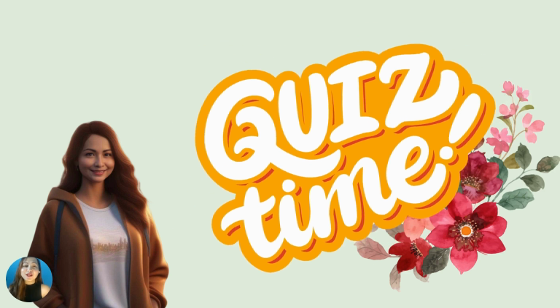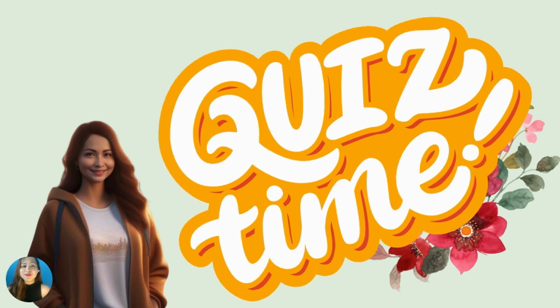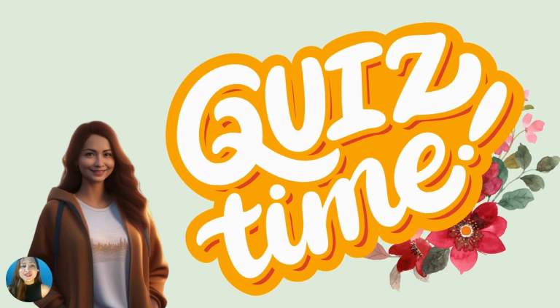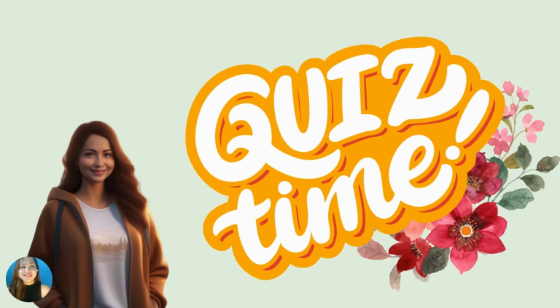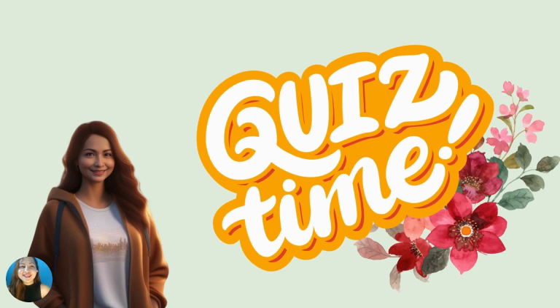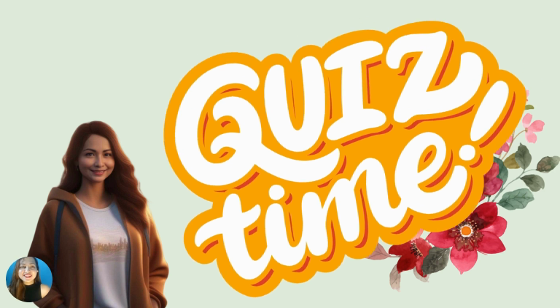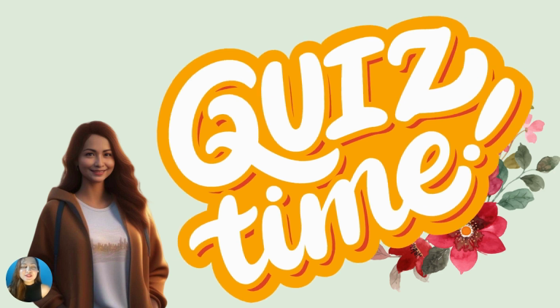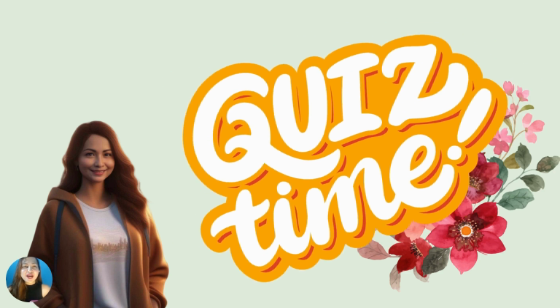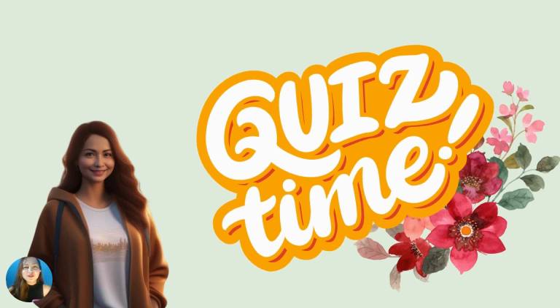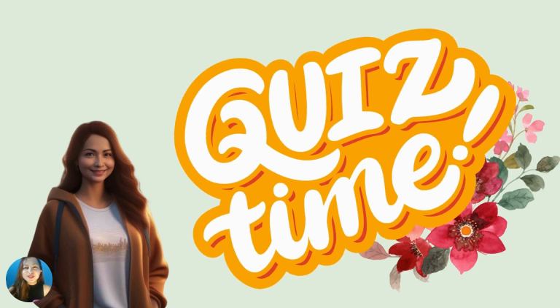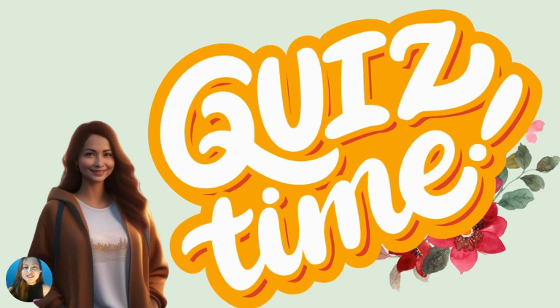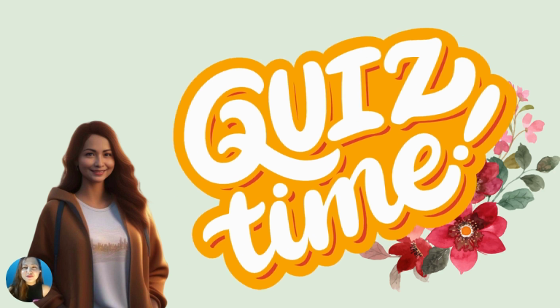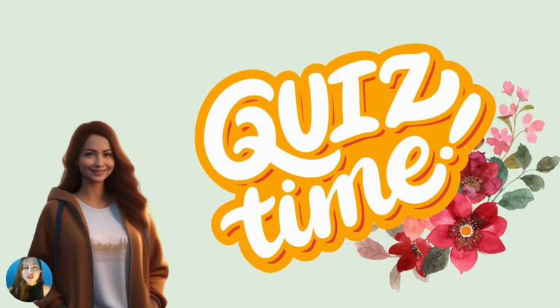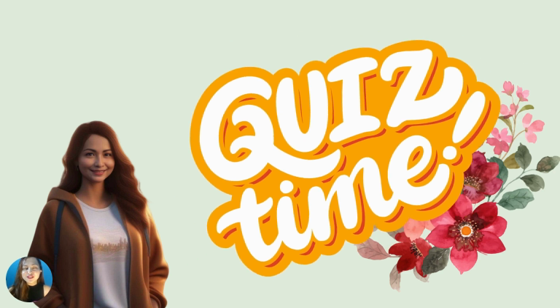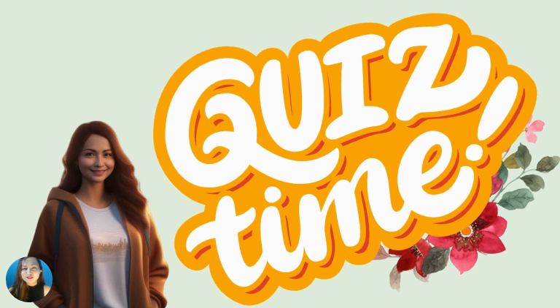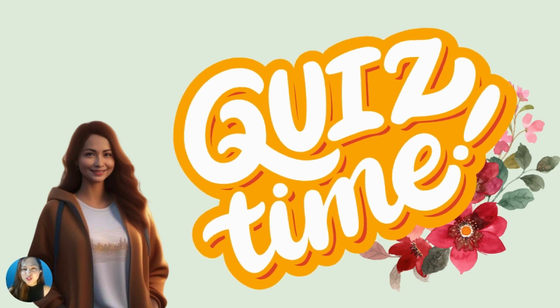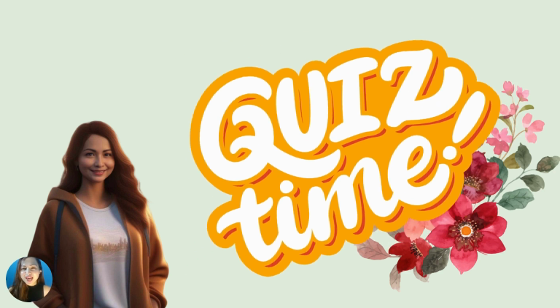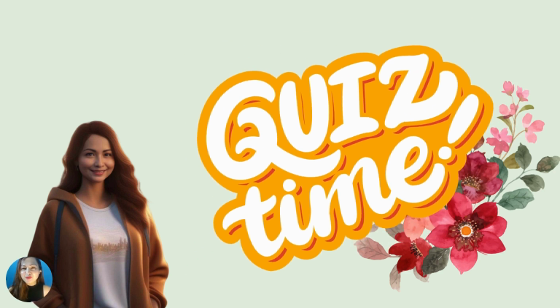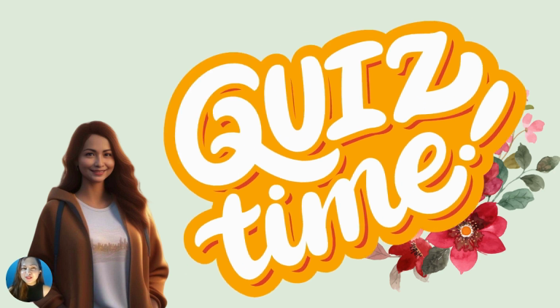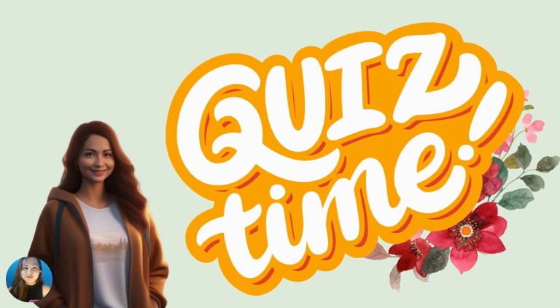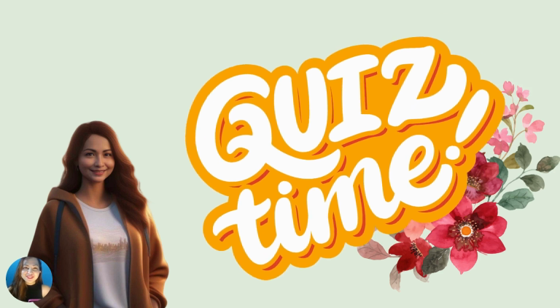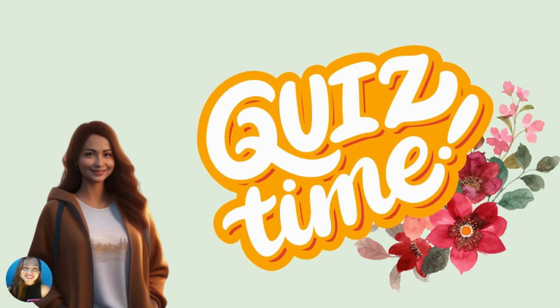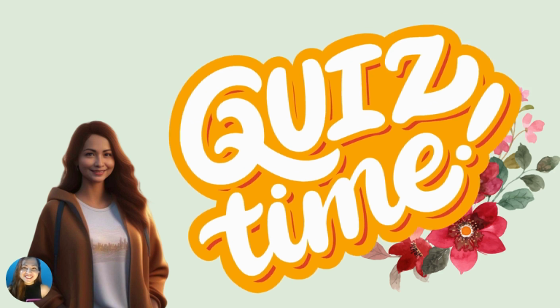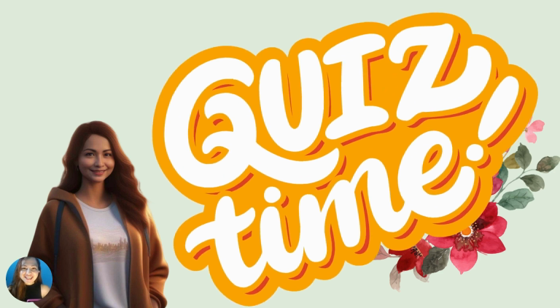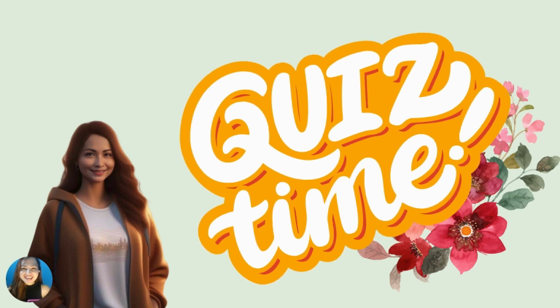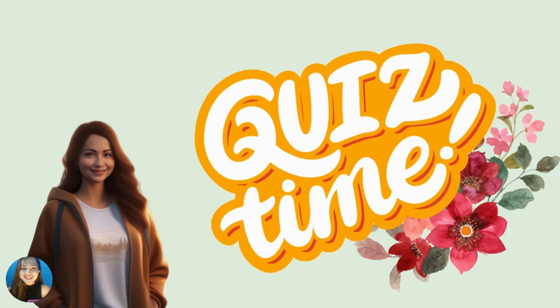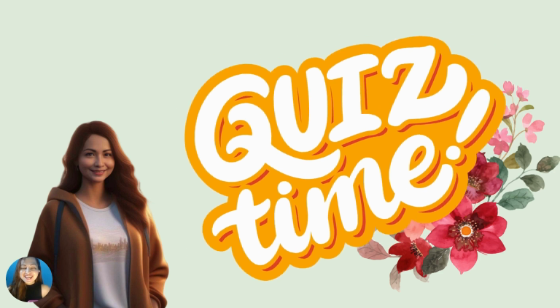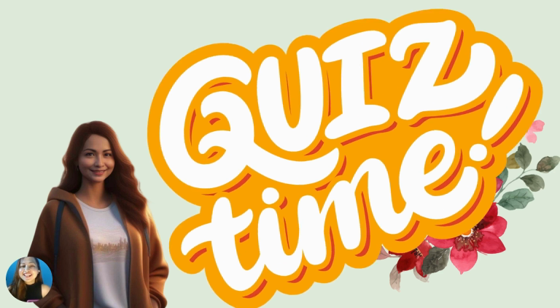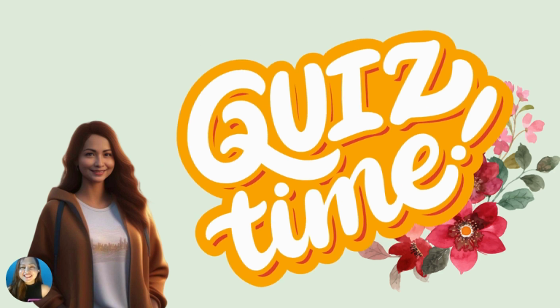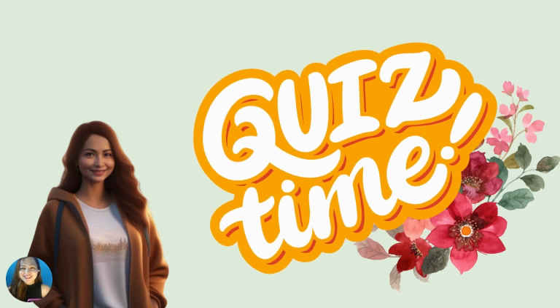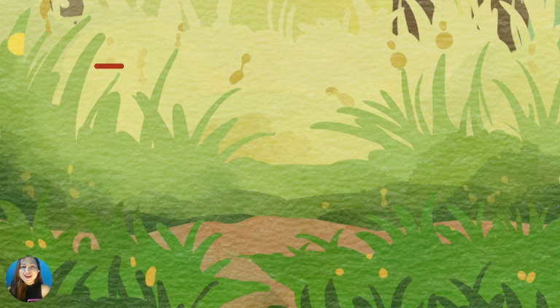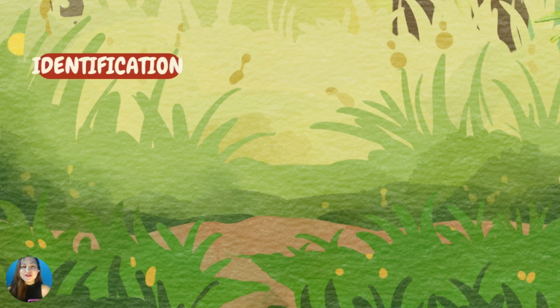Are you excited to have a short check? Let's see what we've all learned today. Let's go!